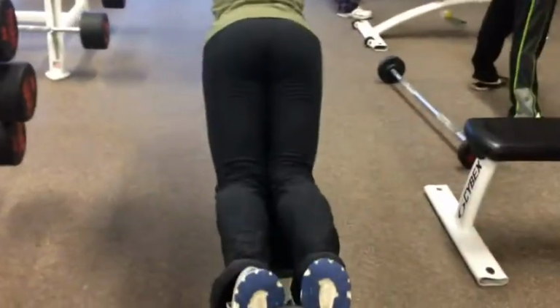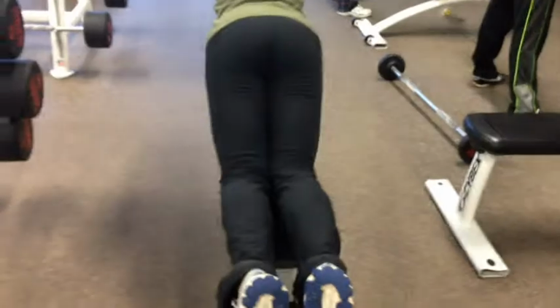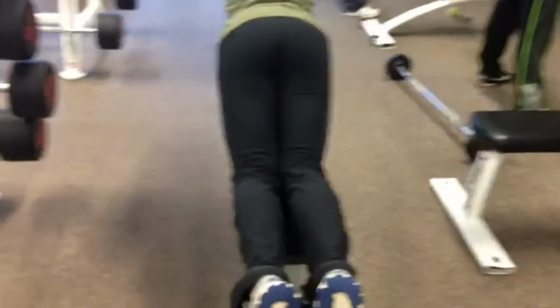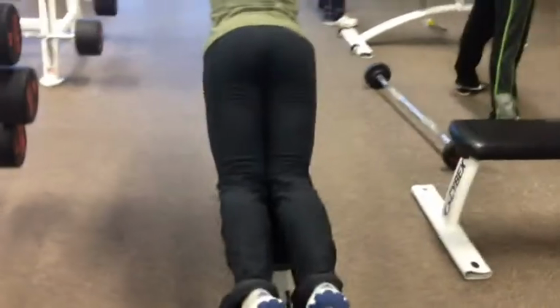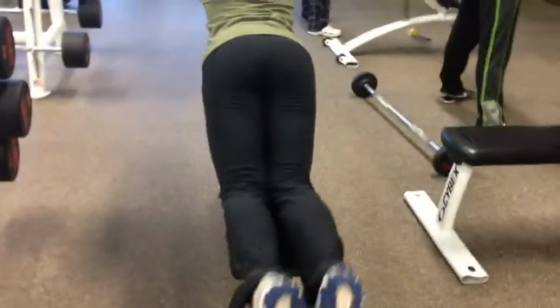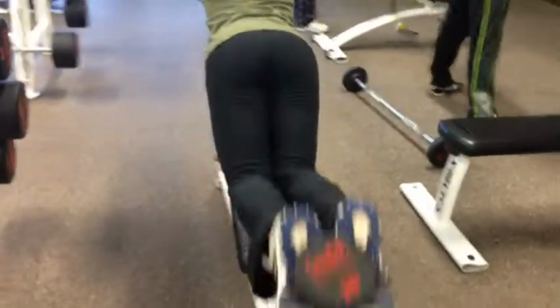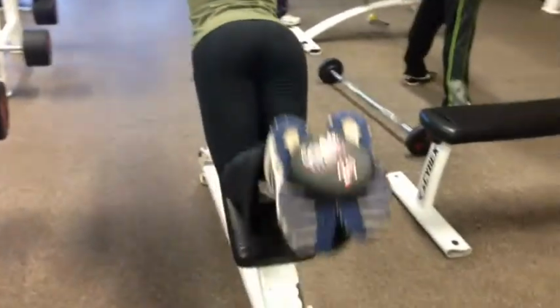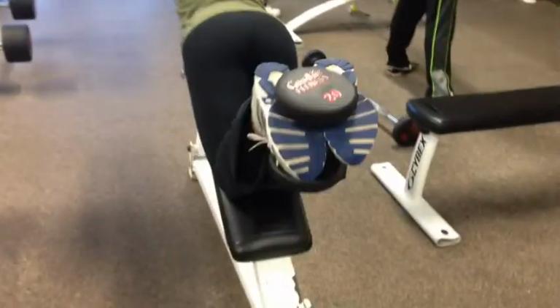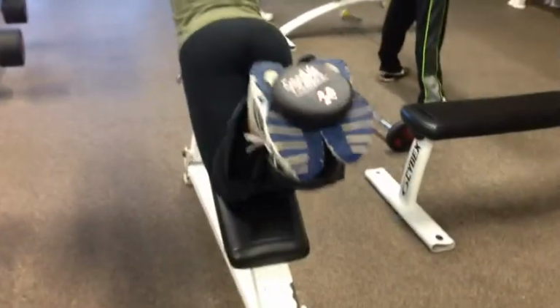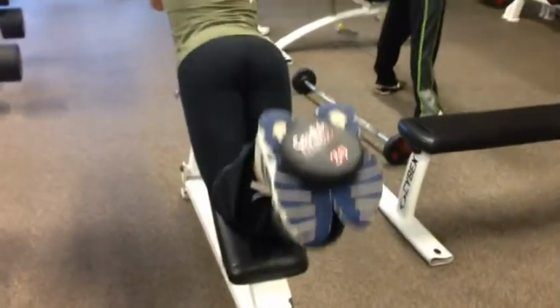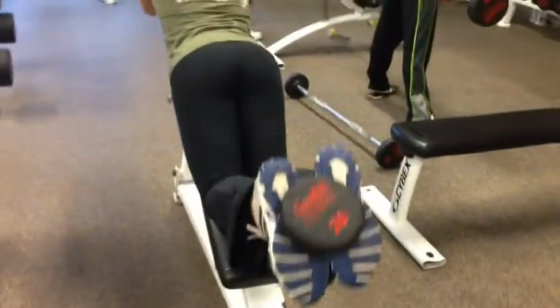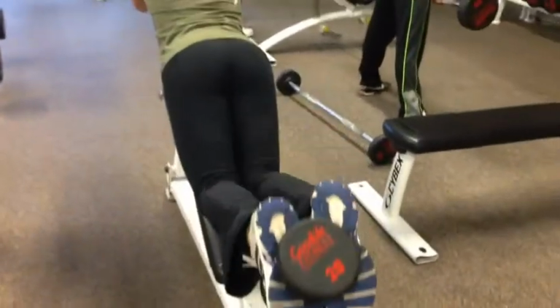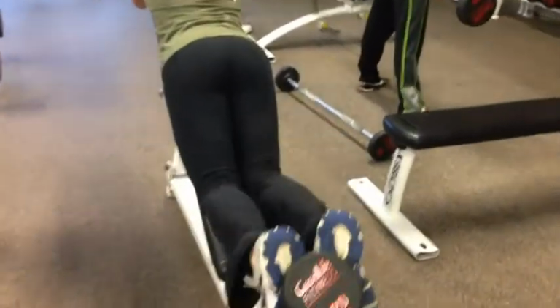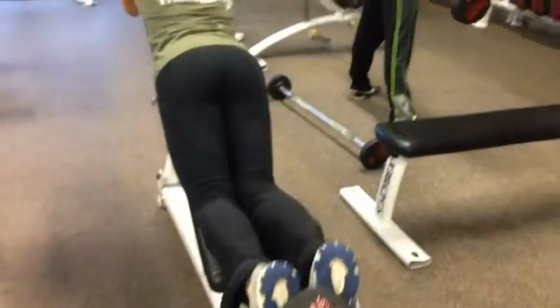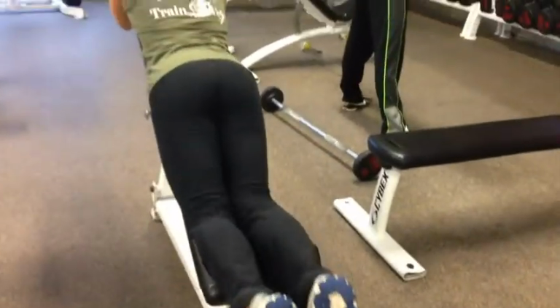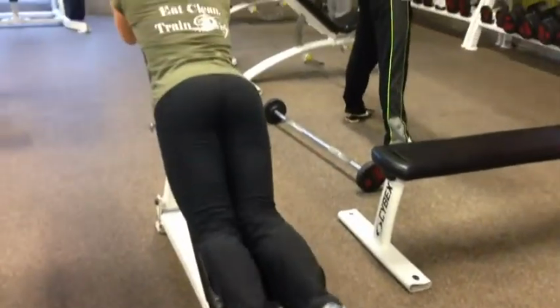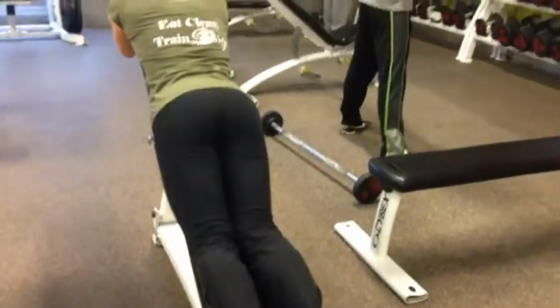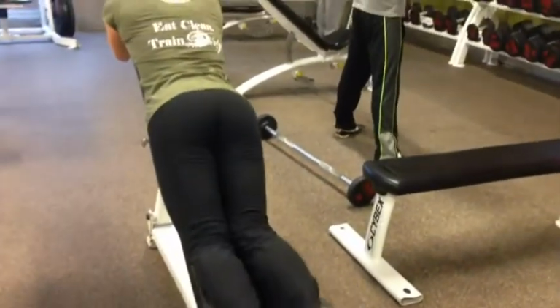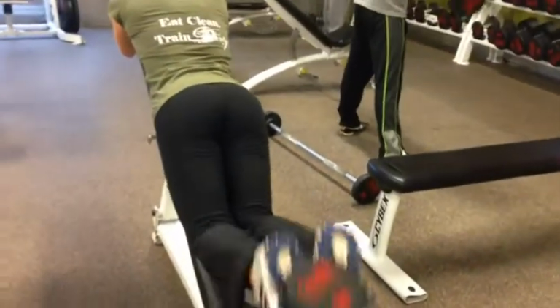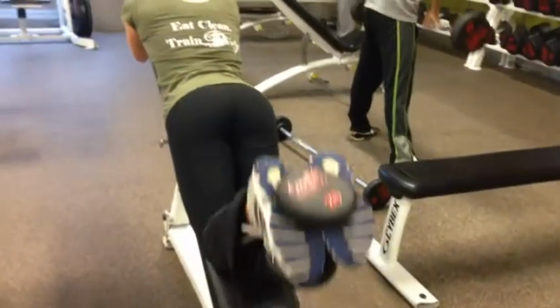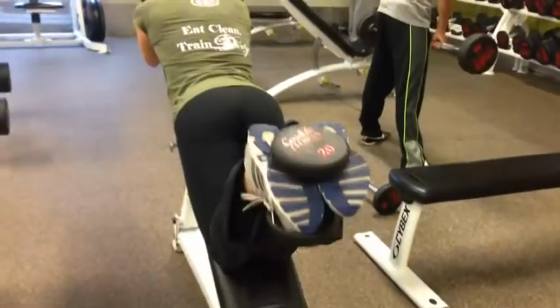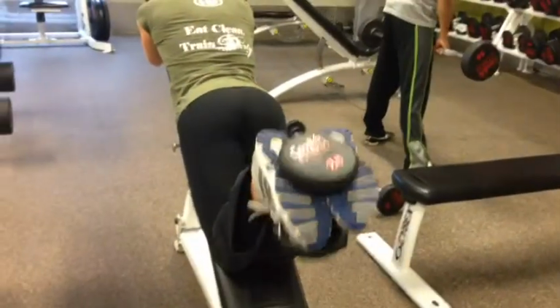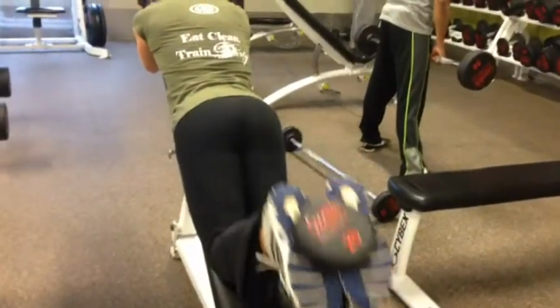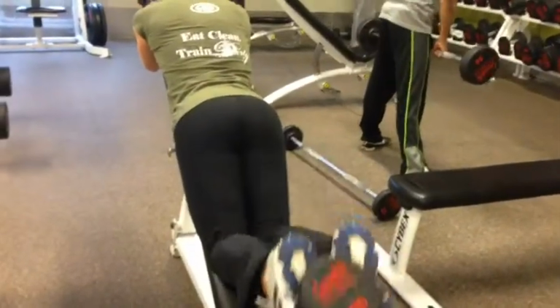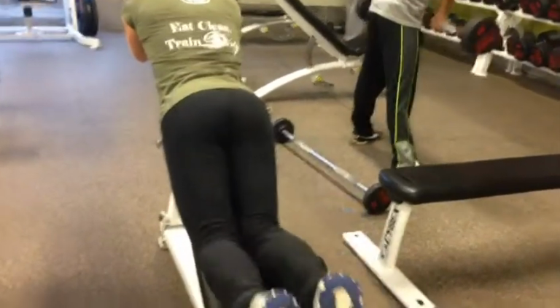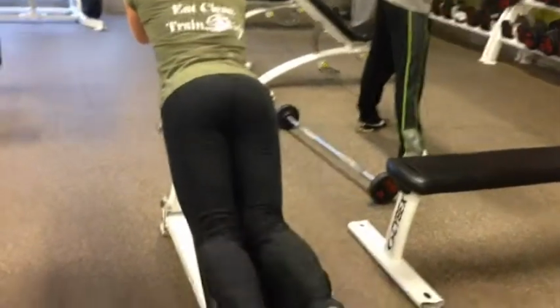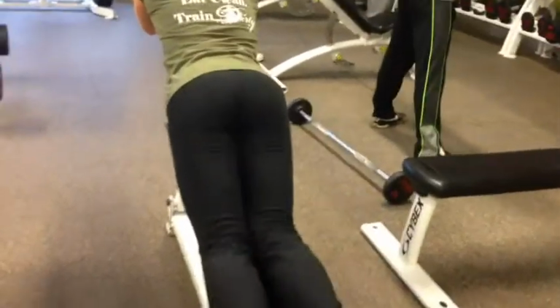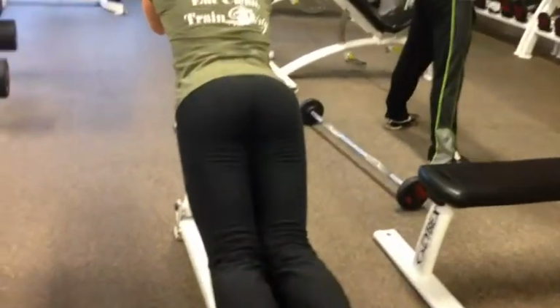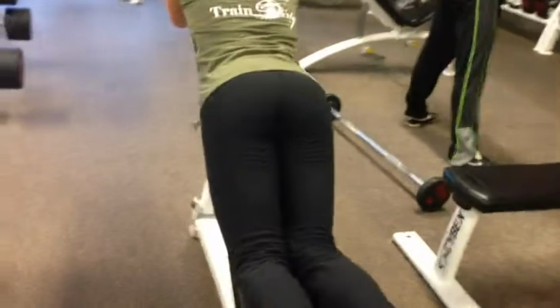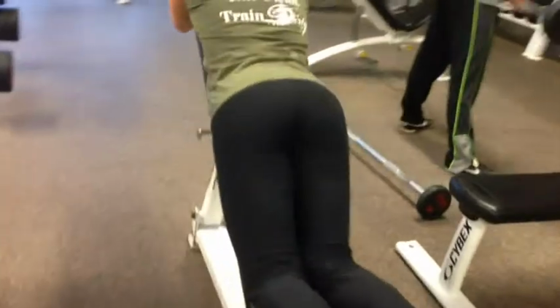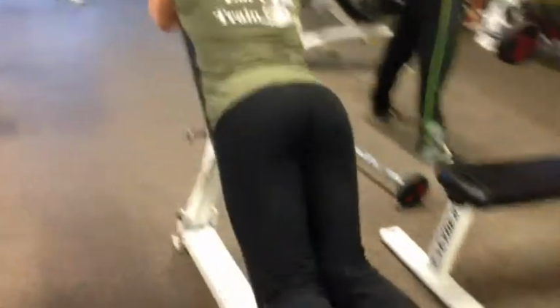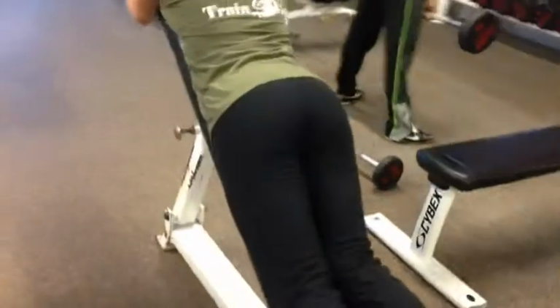Give this one a try. It's tough to start off by yourself — you might need a hand putting that dumbbell between your feet. Give it a try.